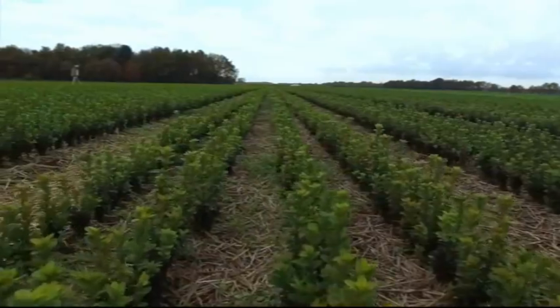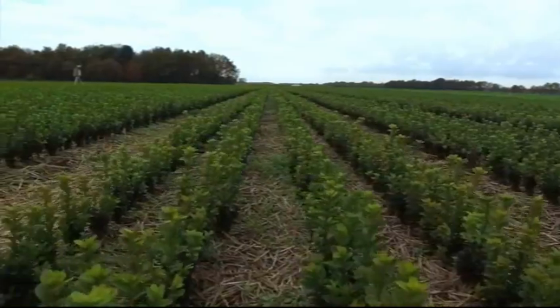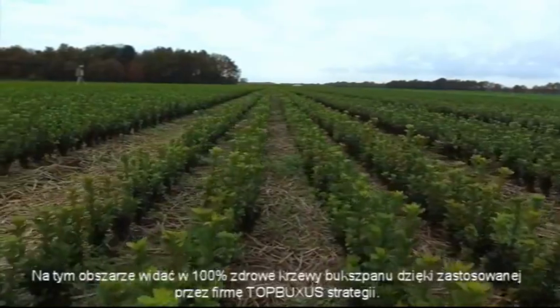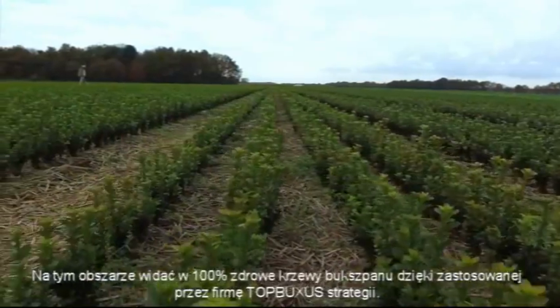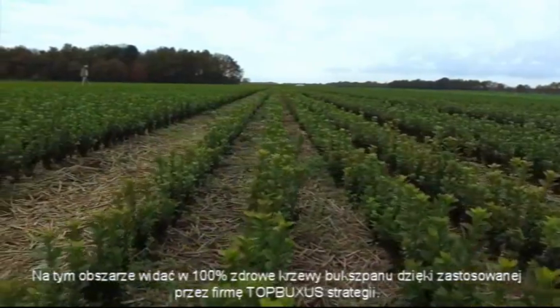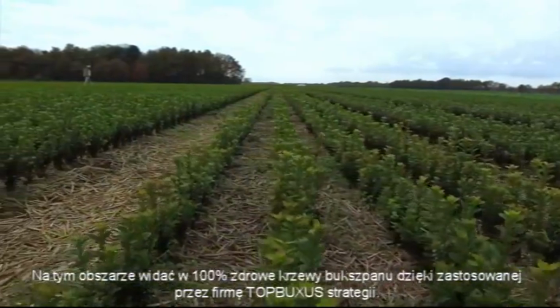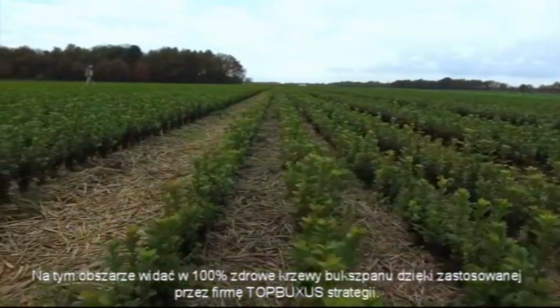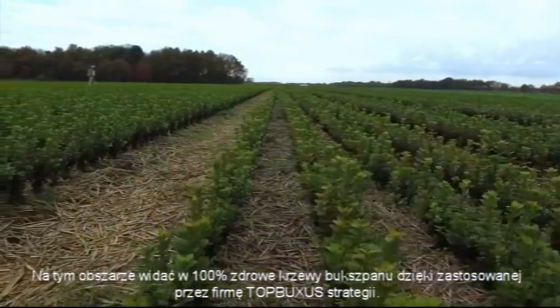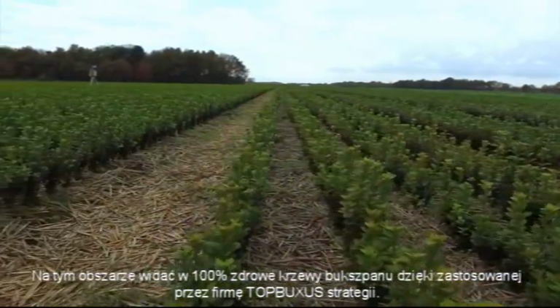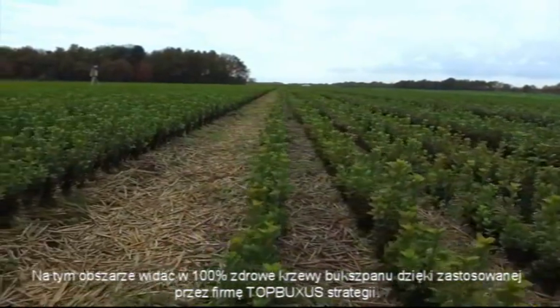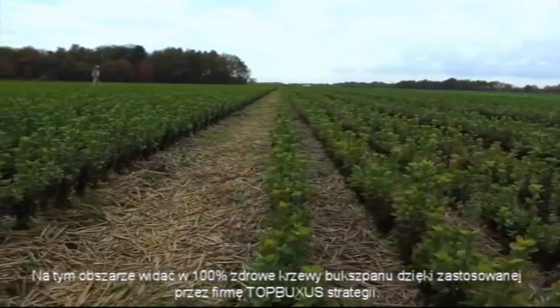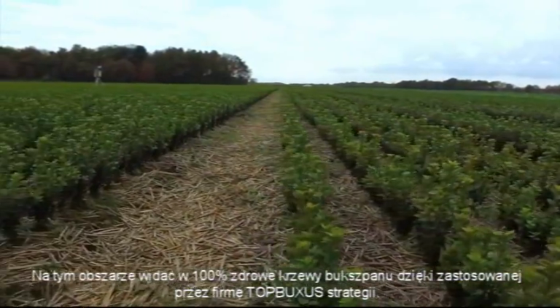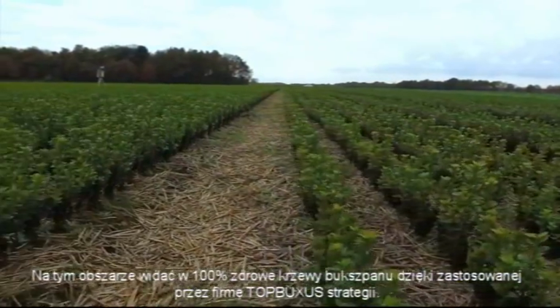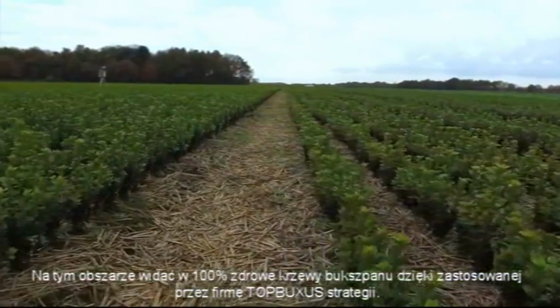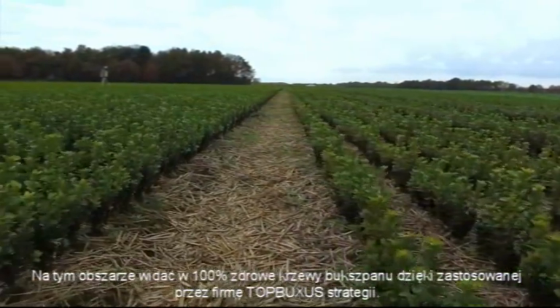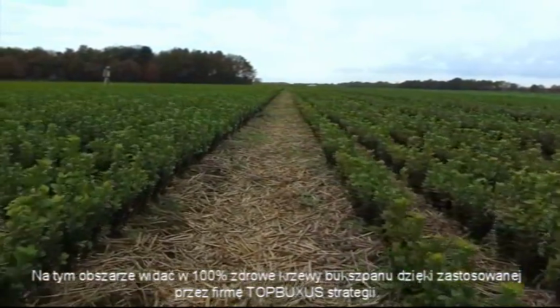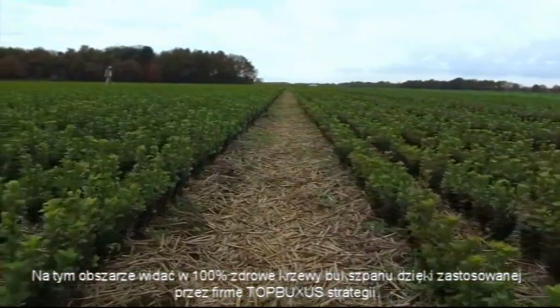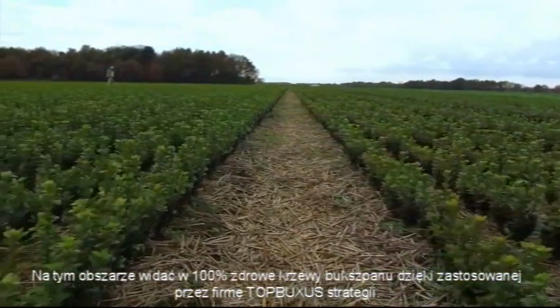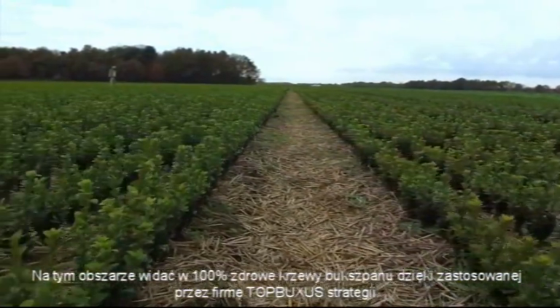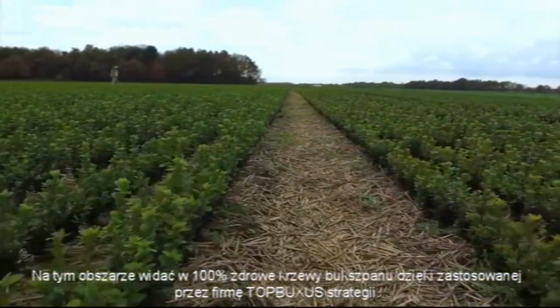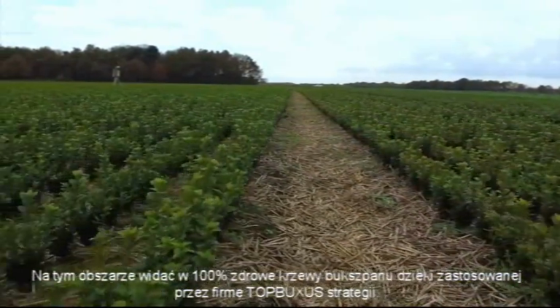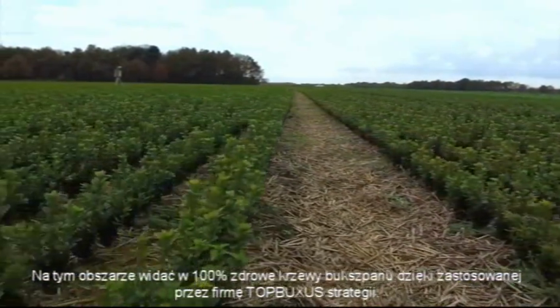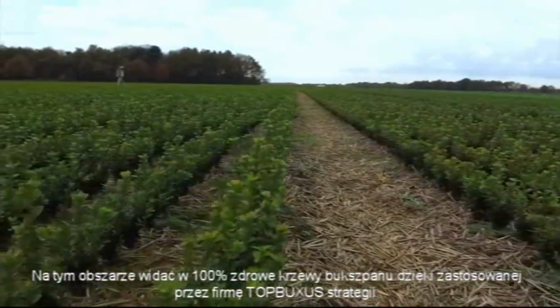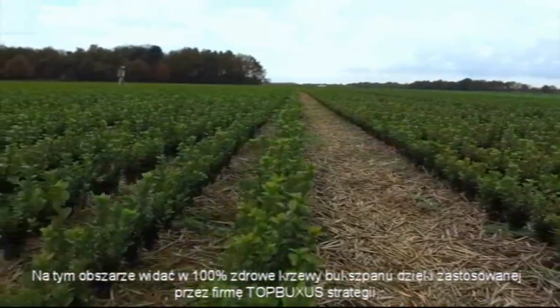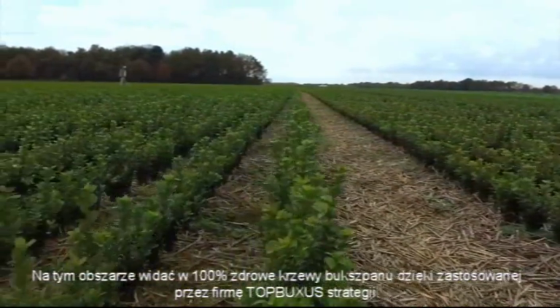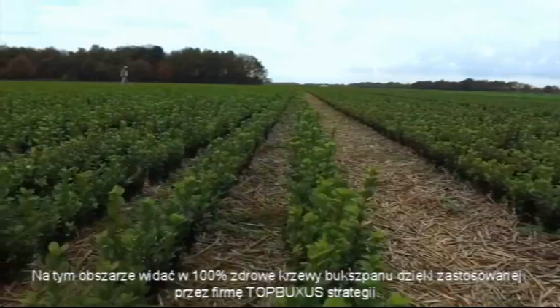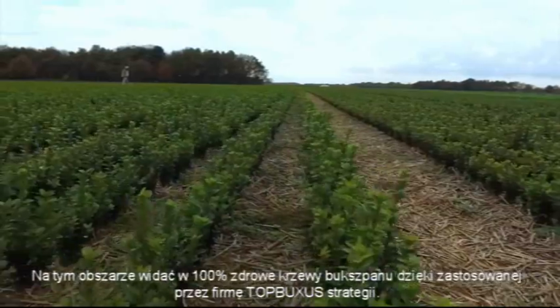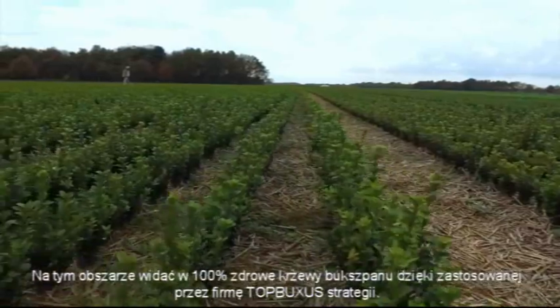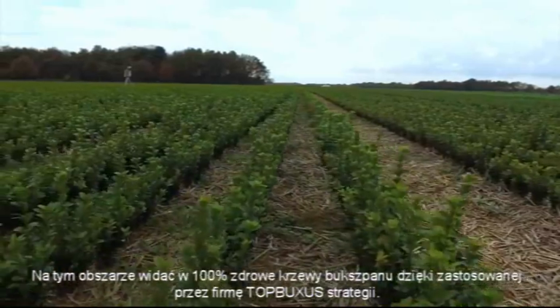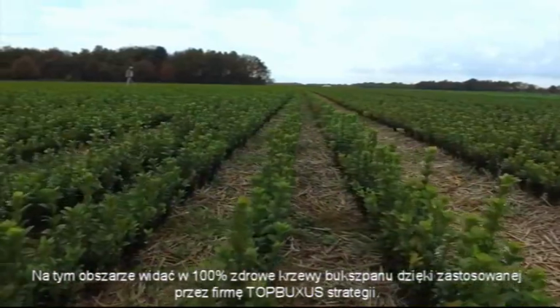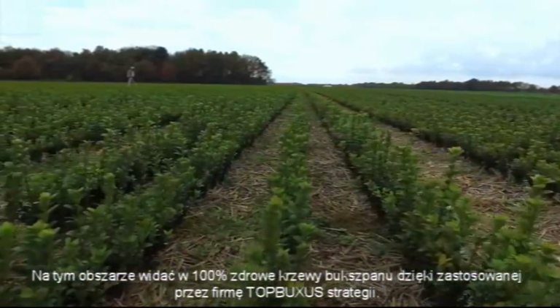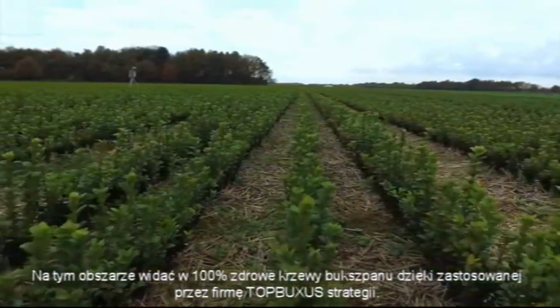In this area, we demonstrate the 100% healthy box plants based on our Top Buxus strategy.